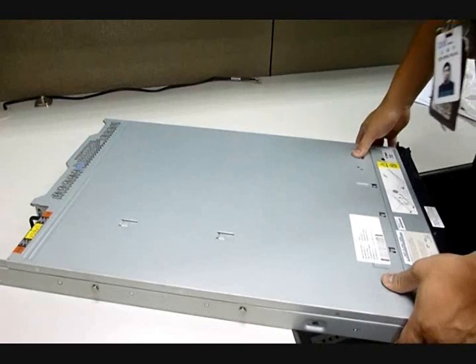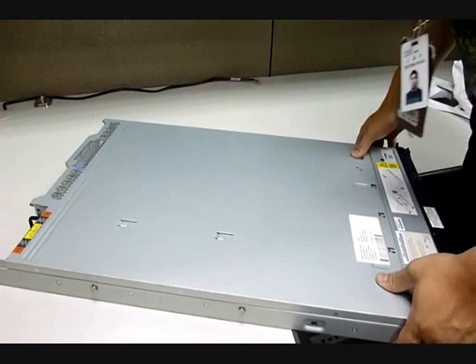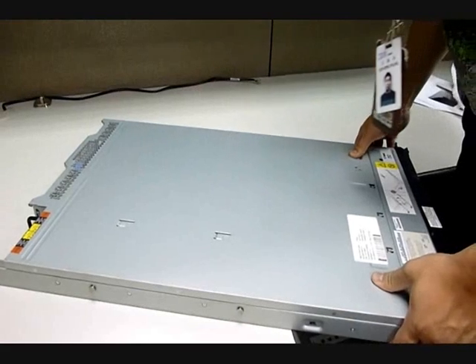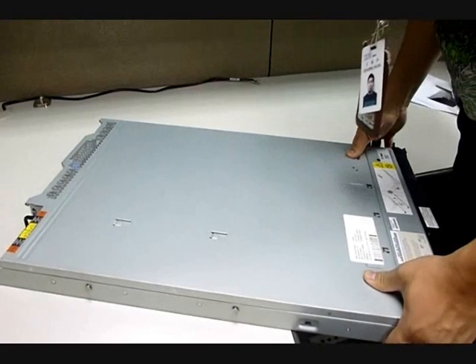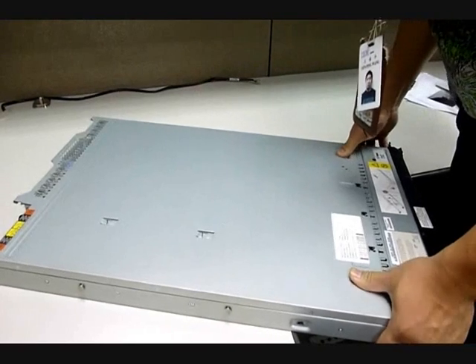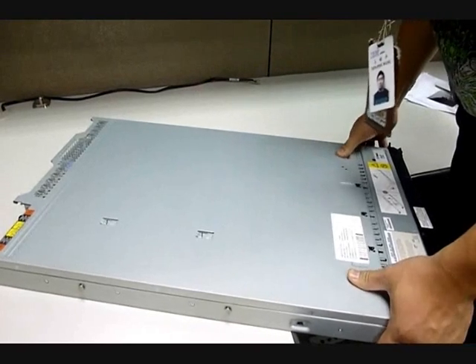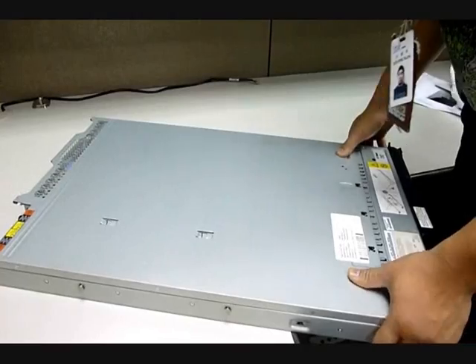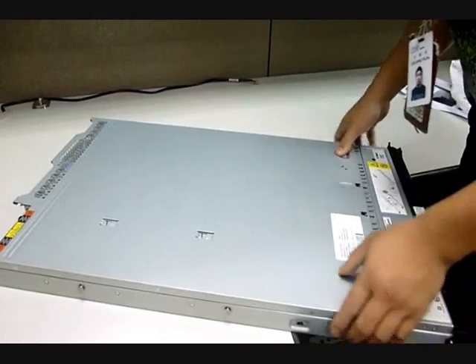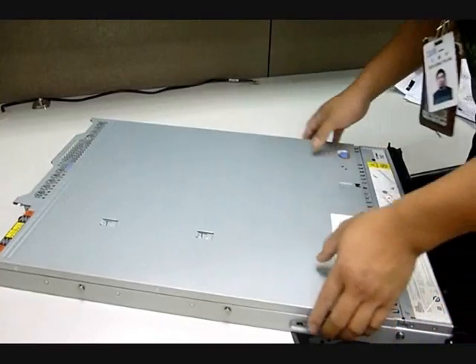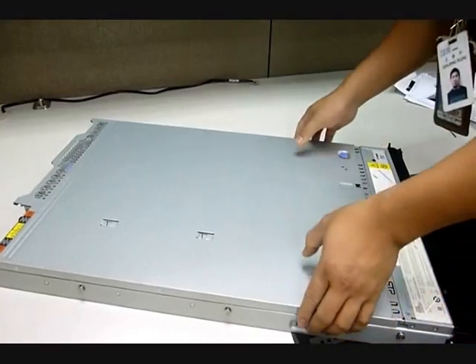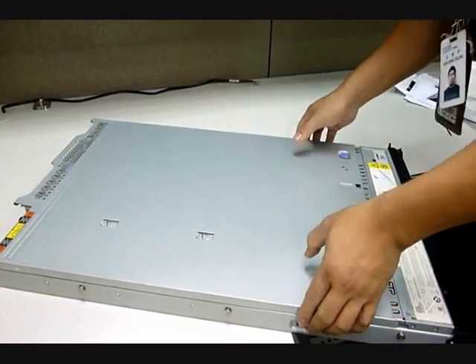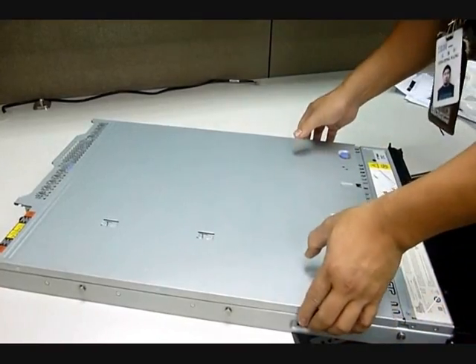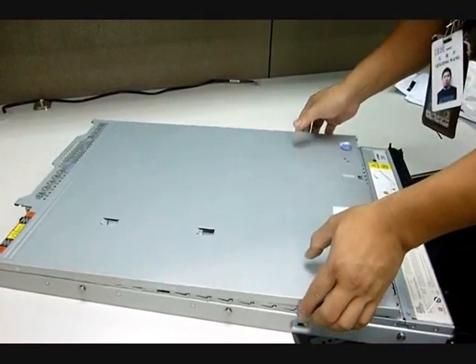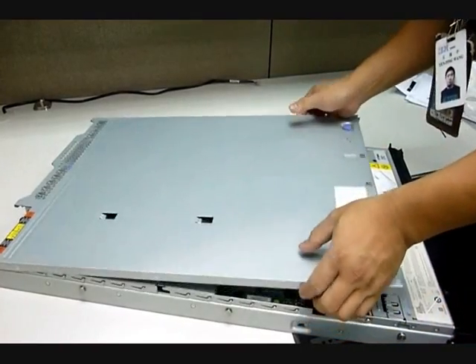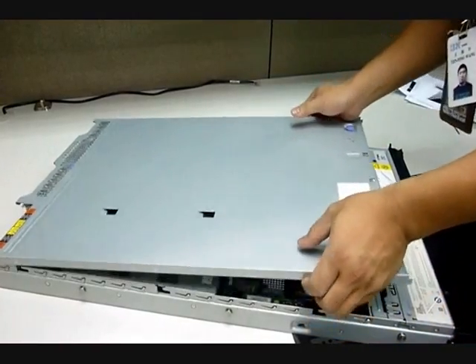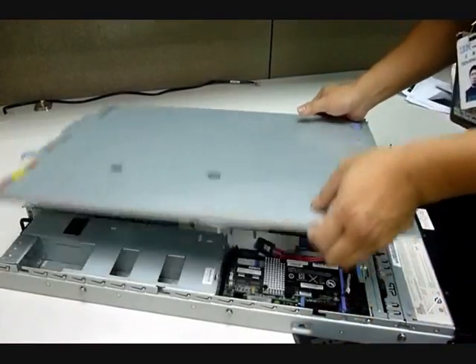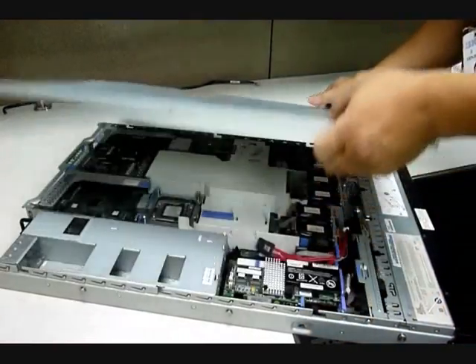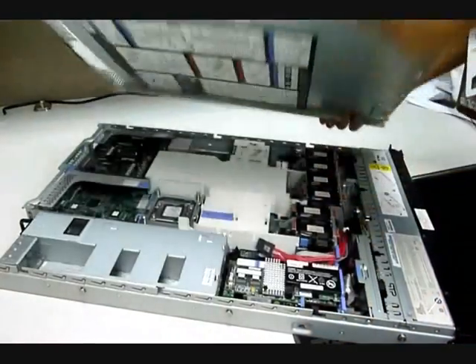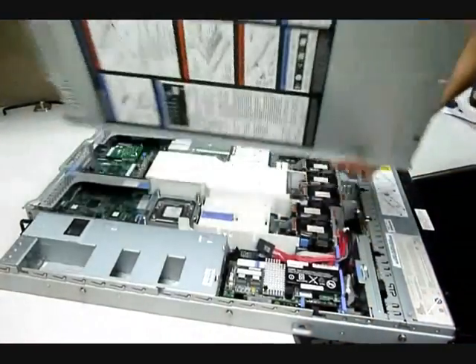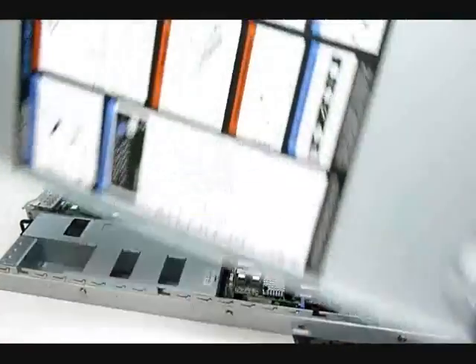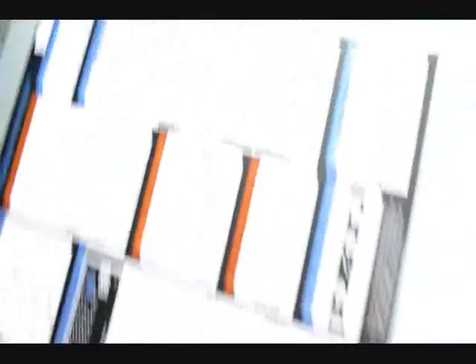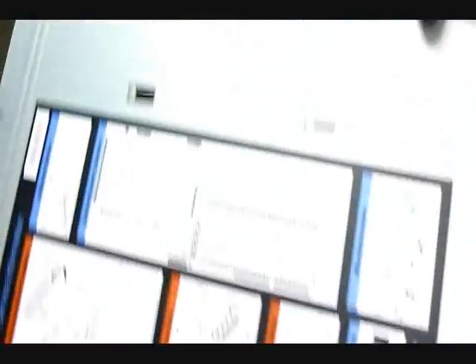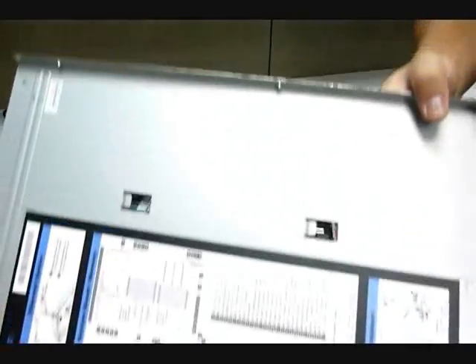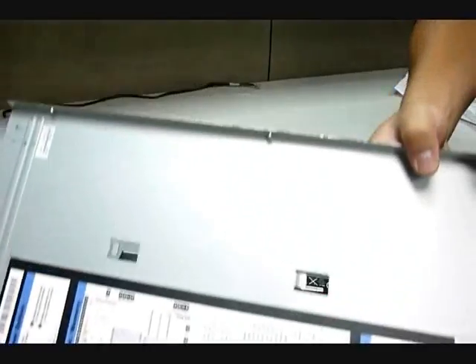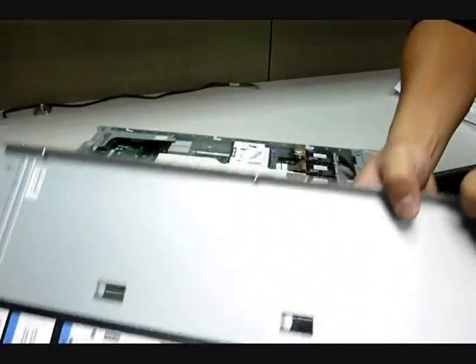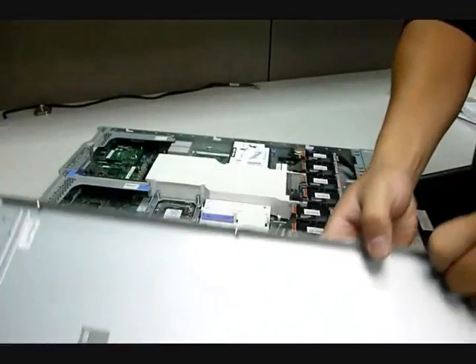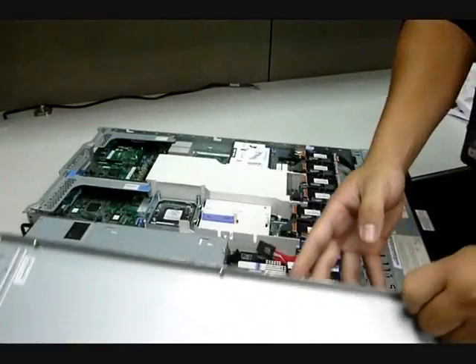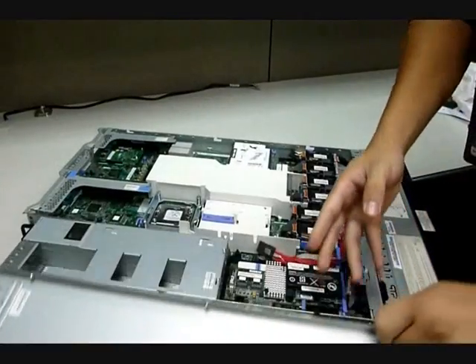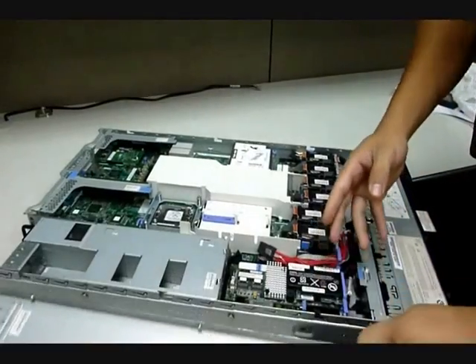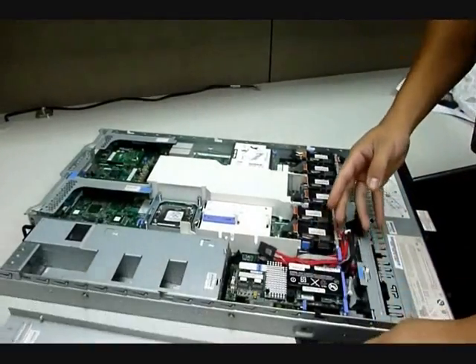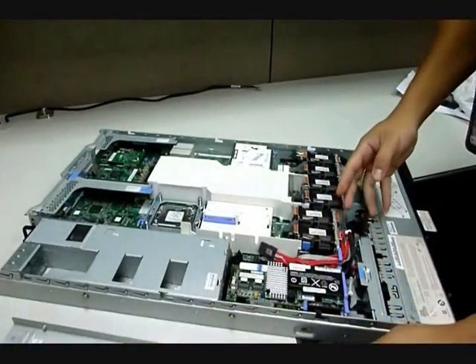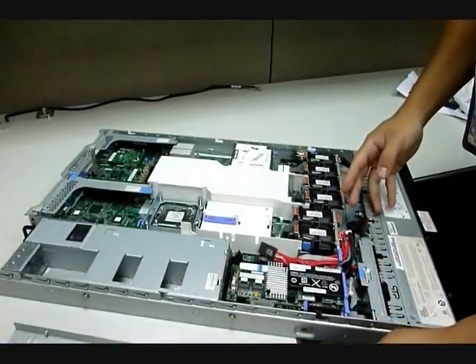First, remove the top cover by pushing on the two blue tabs on the top cover.